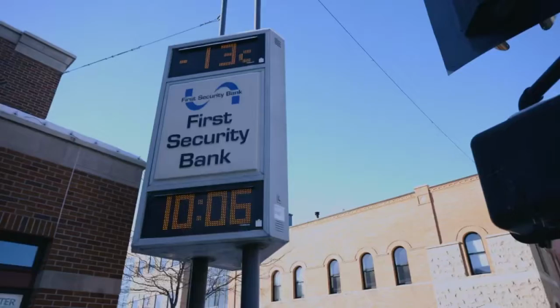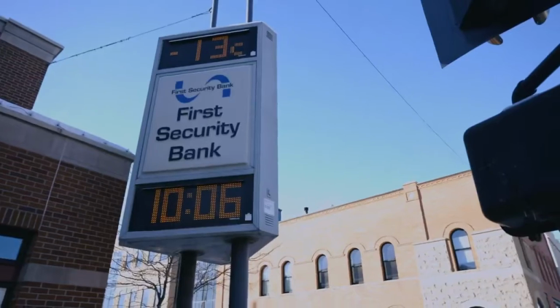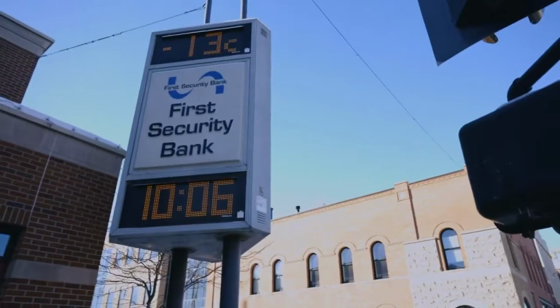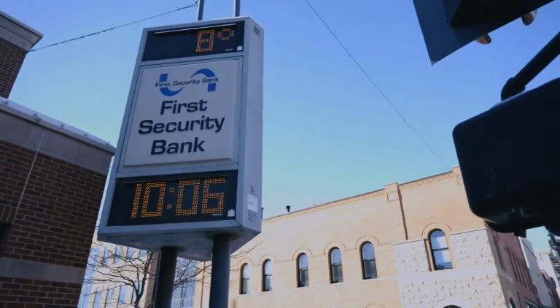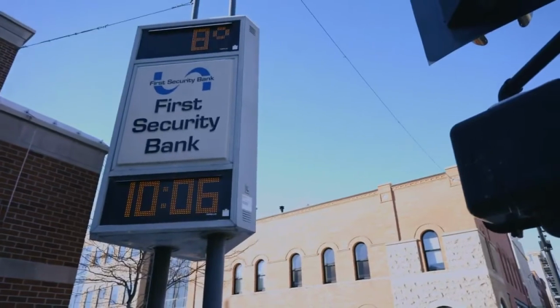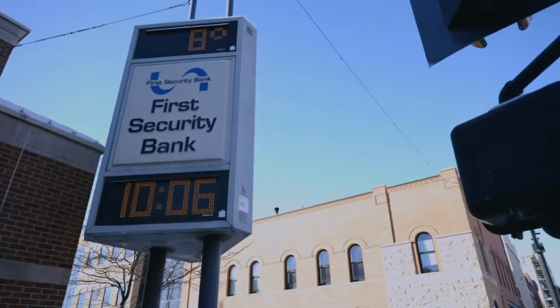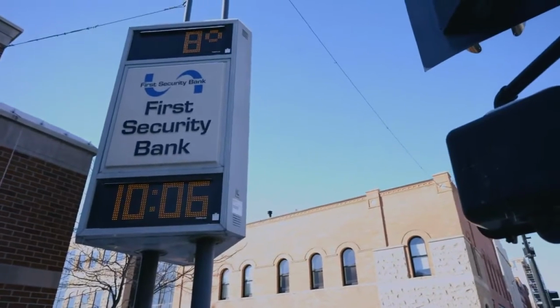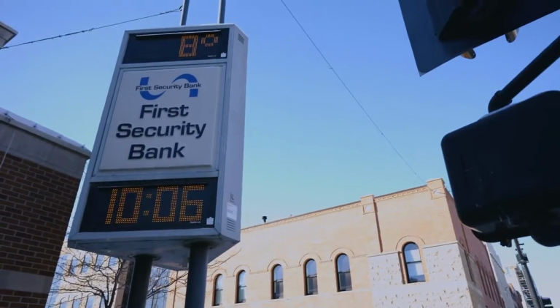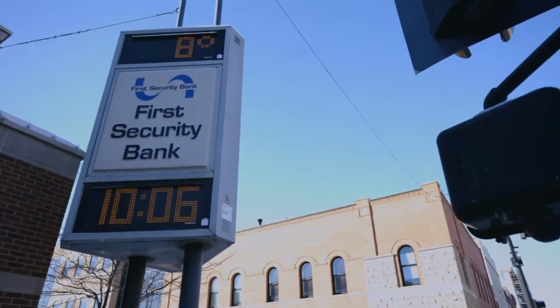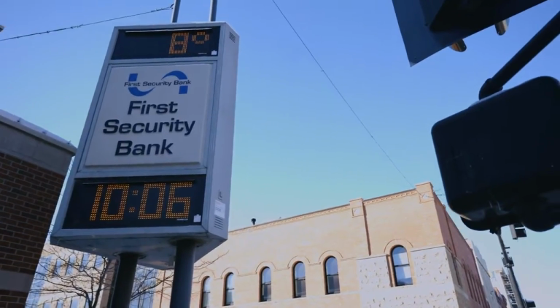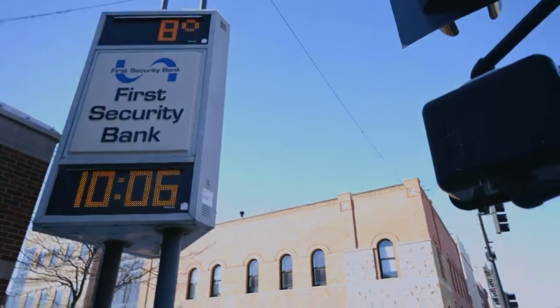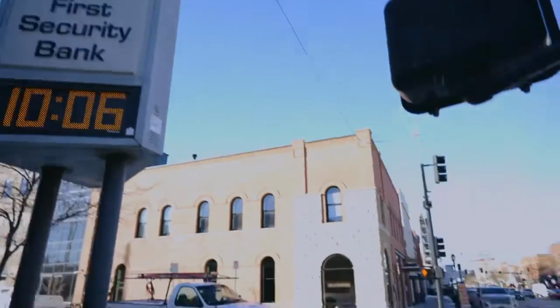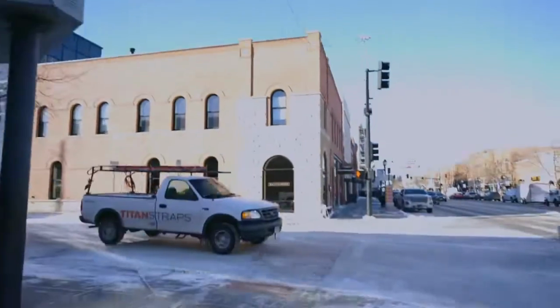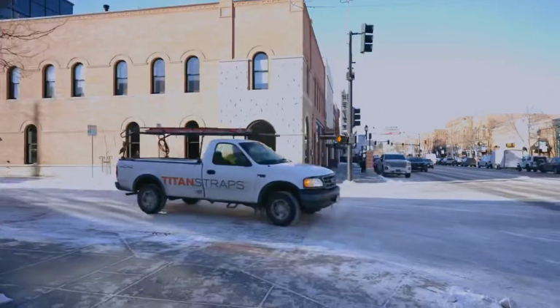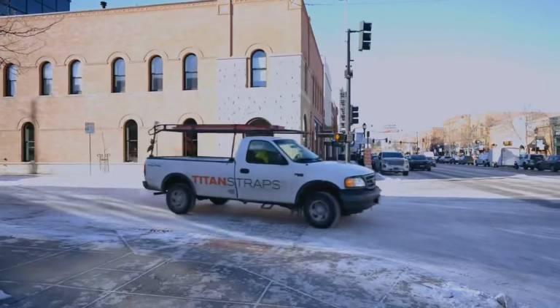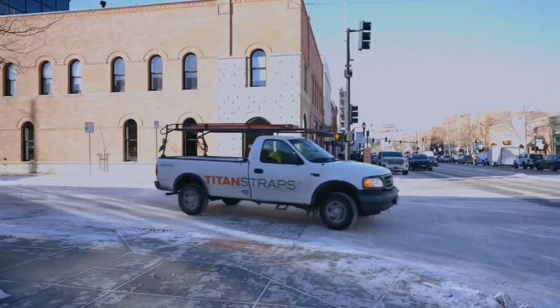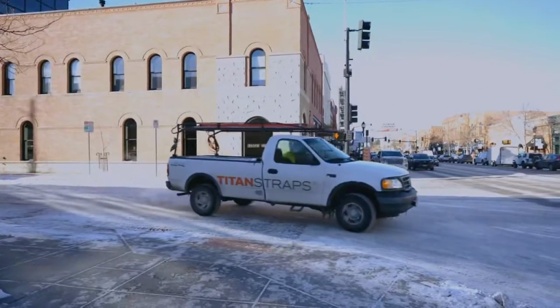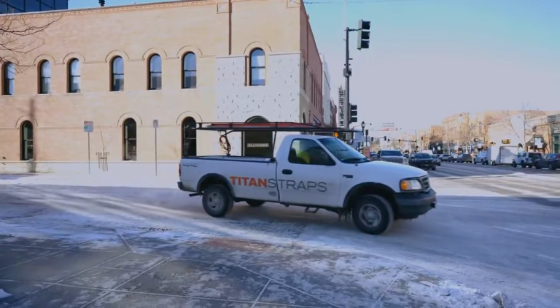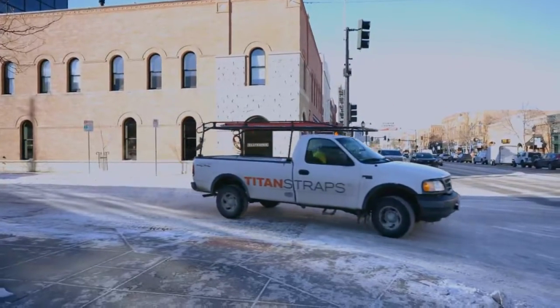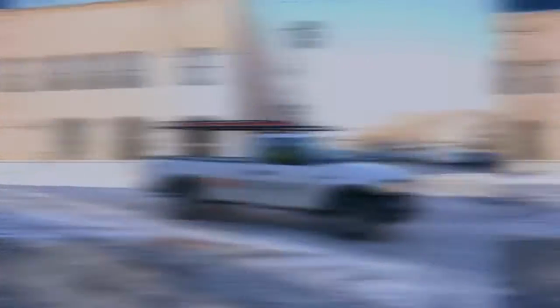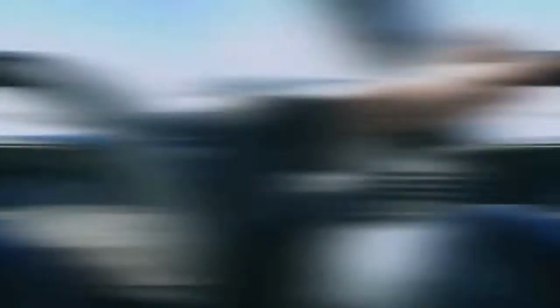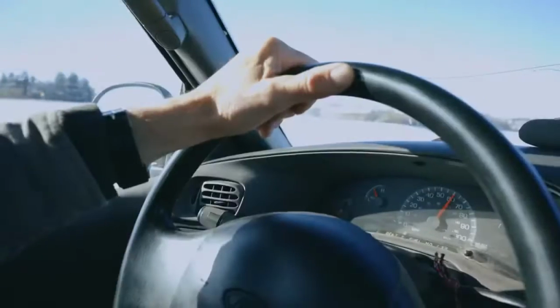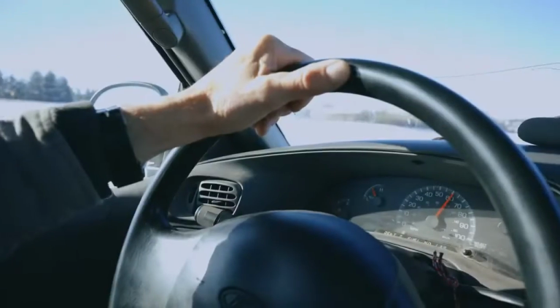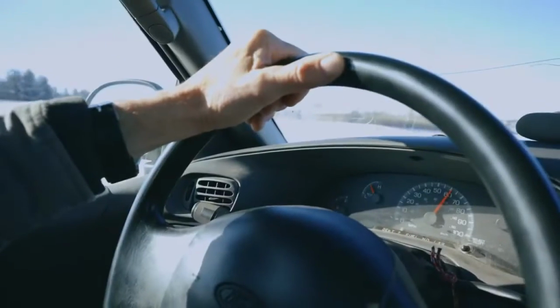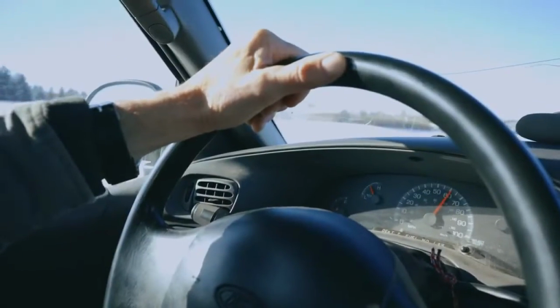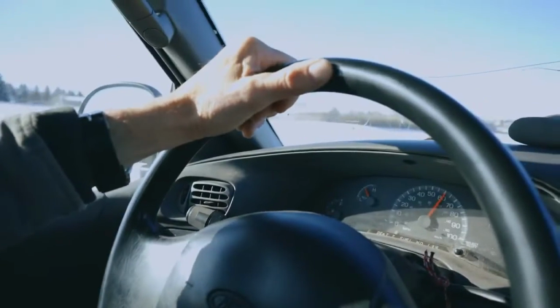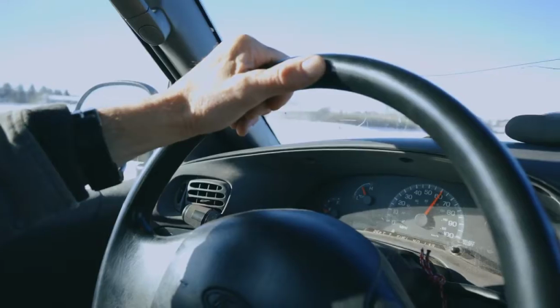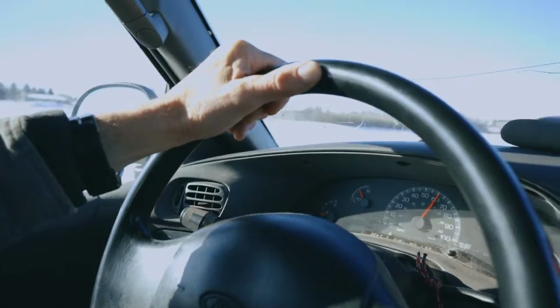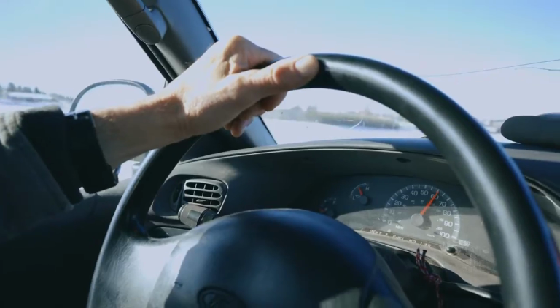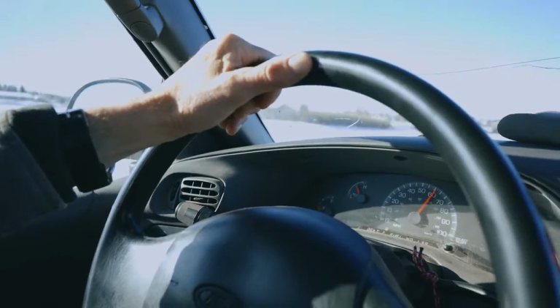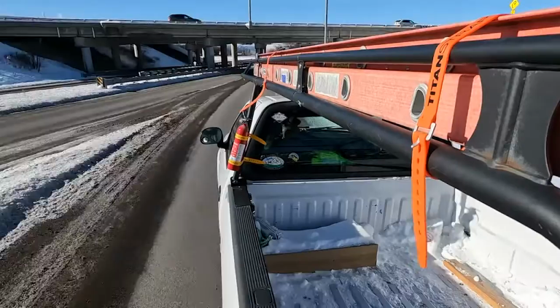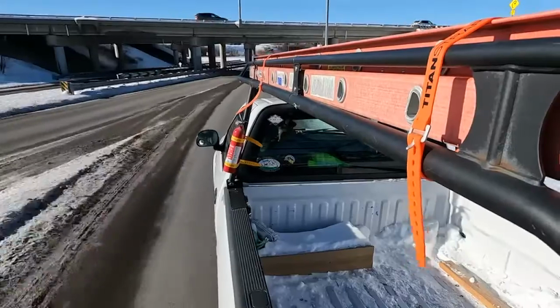Titan Straps will perform in all climates — hot and cold — so you can feel safe driving down gravel roads as well as on the interstate.